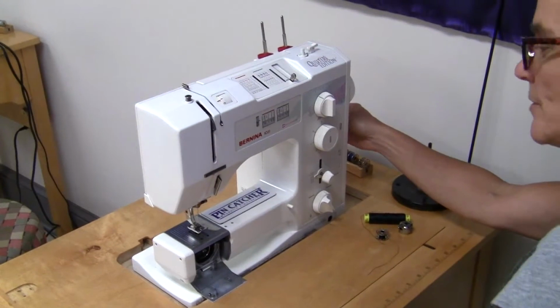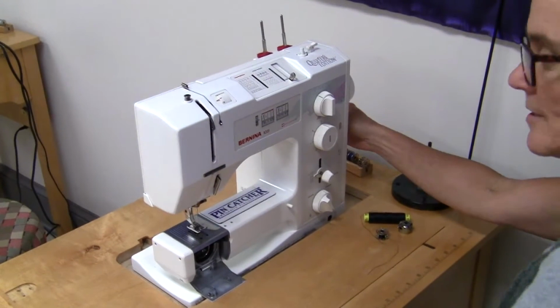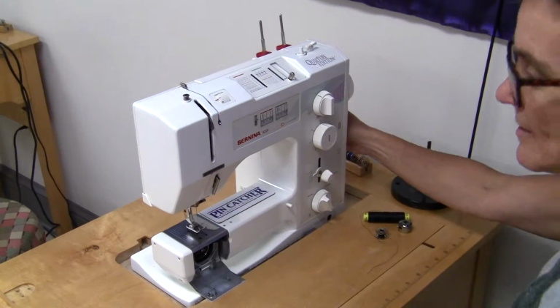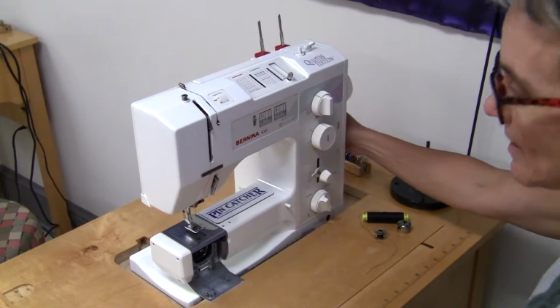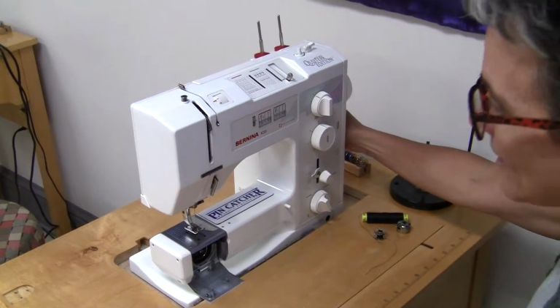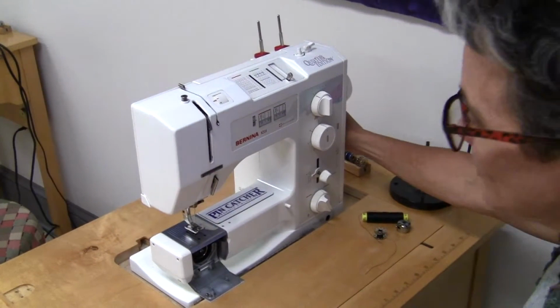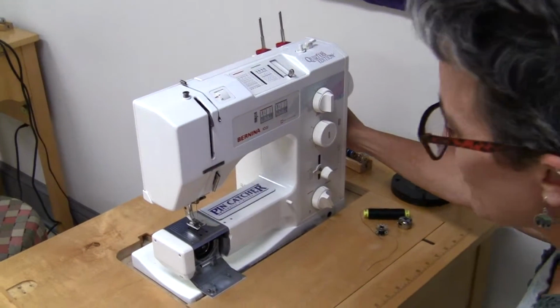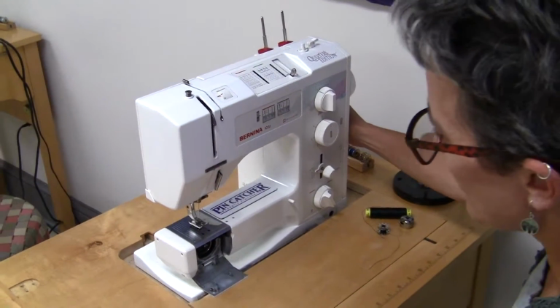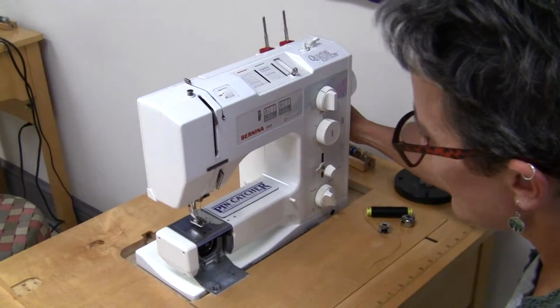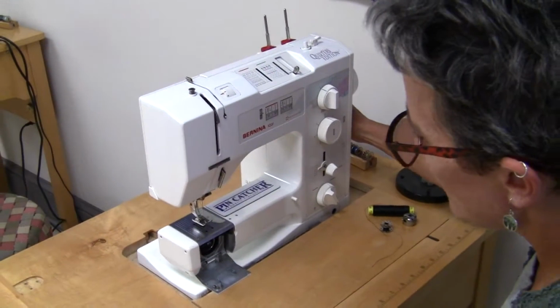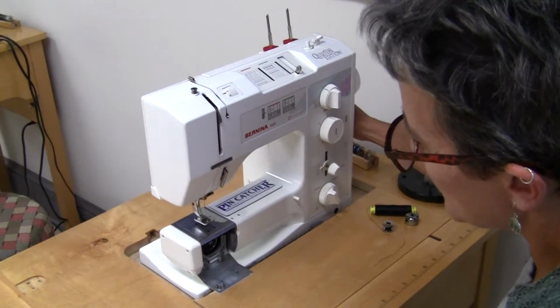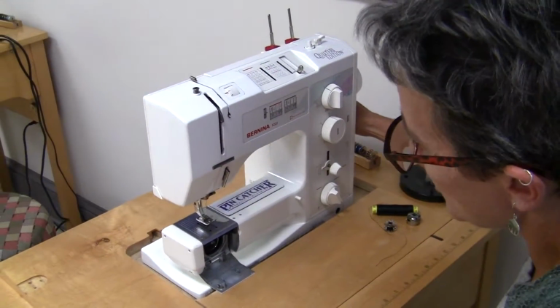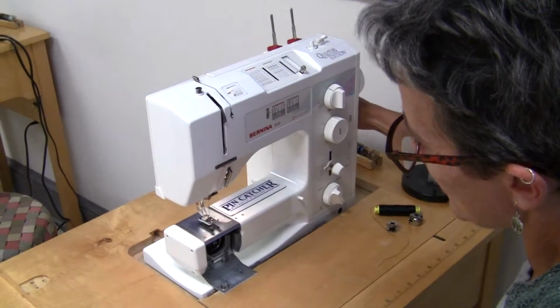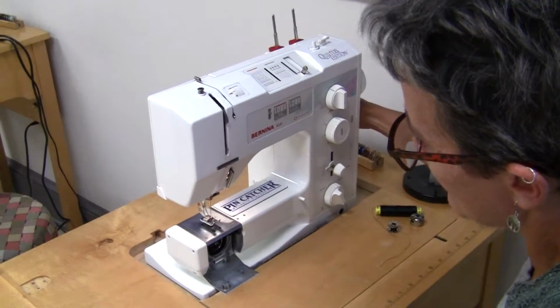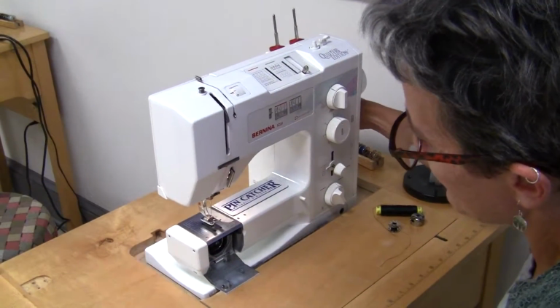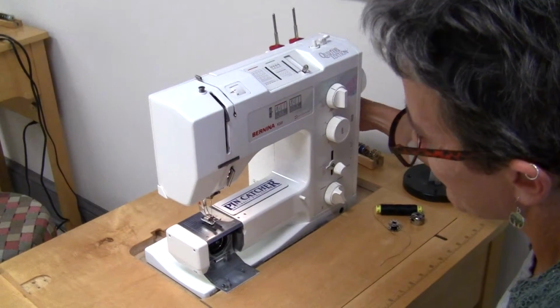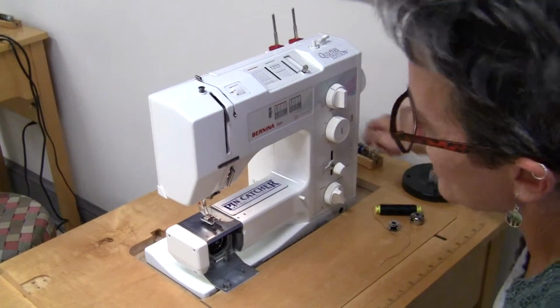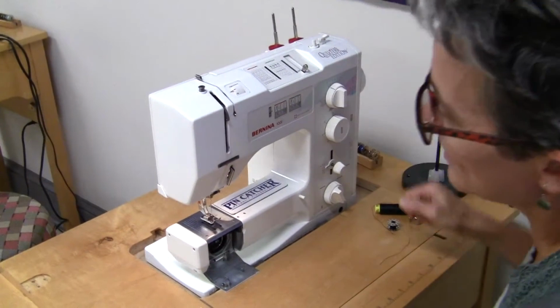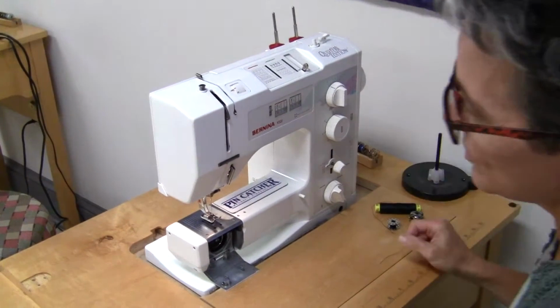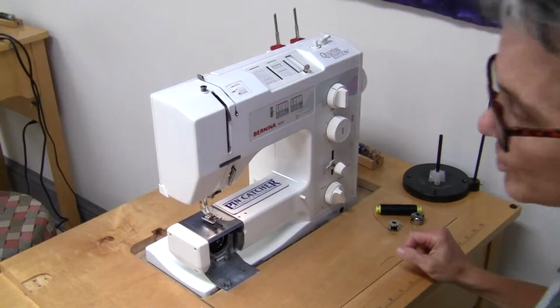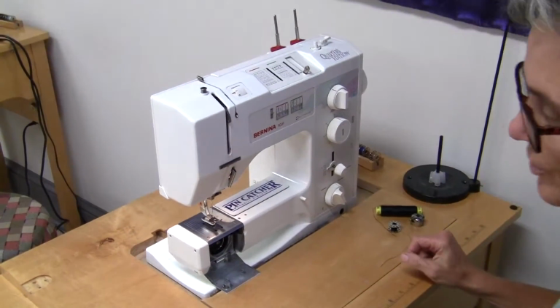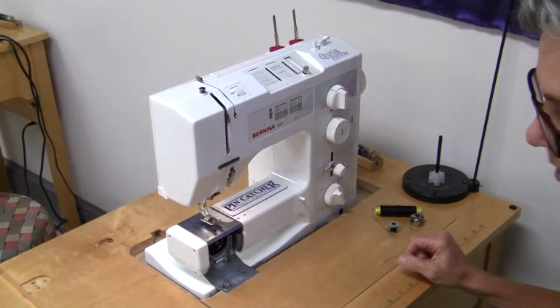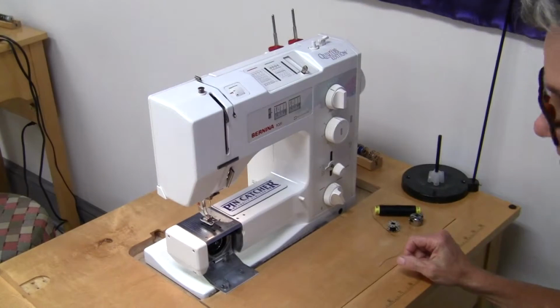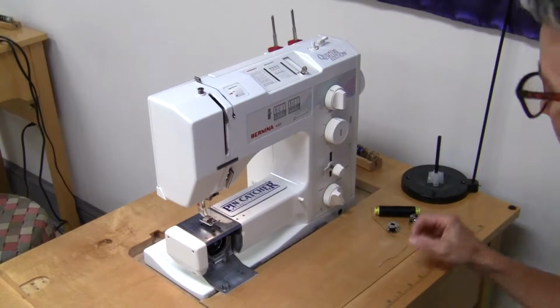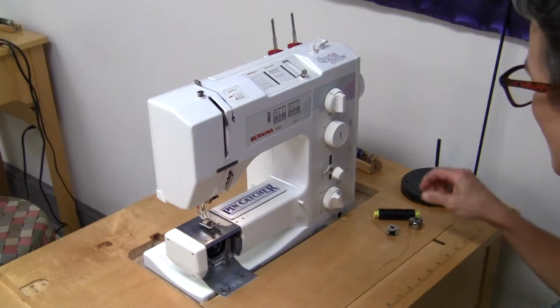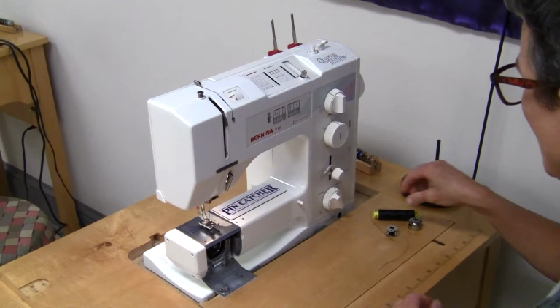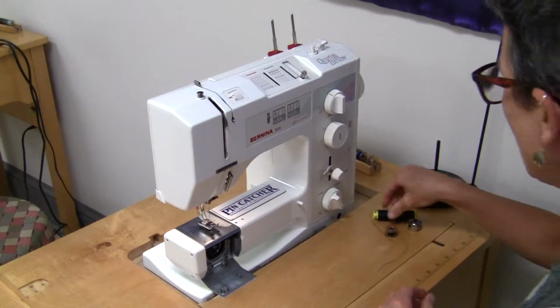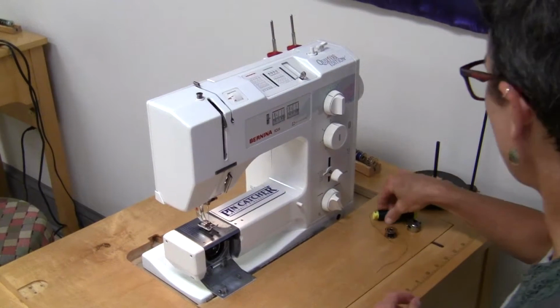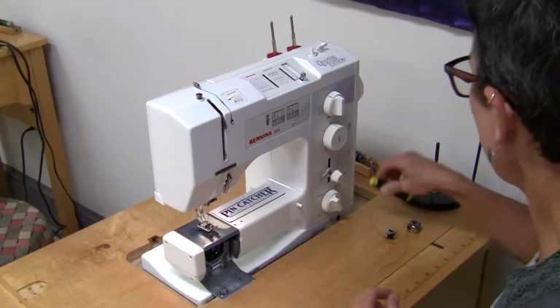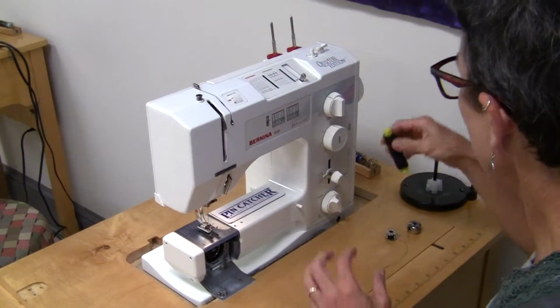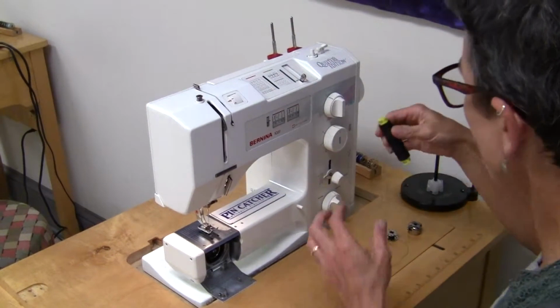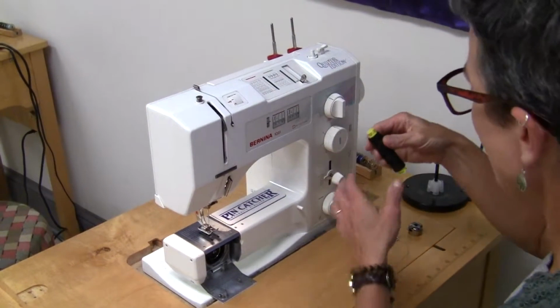So this is how you thread a sewing machine. Turn your light on so you can see what you're doing.